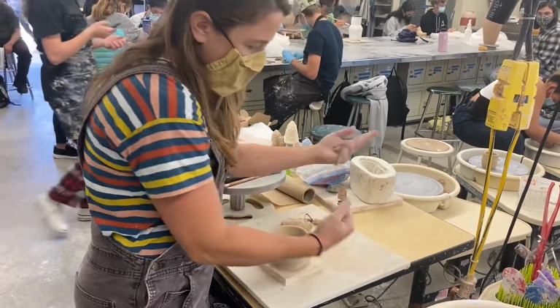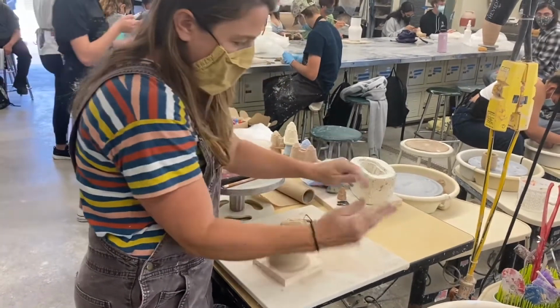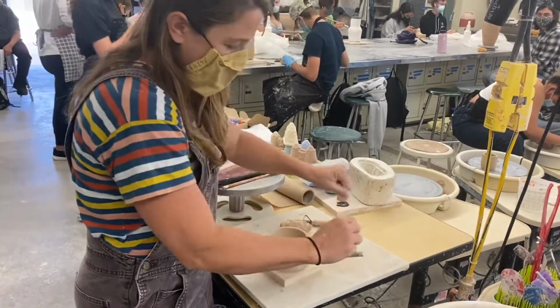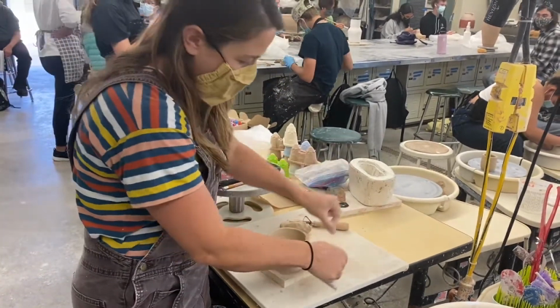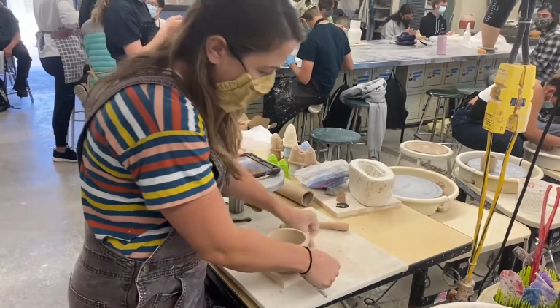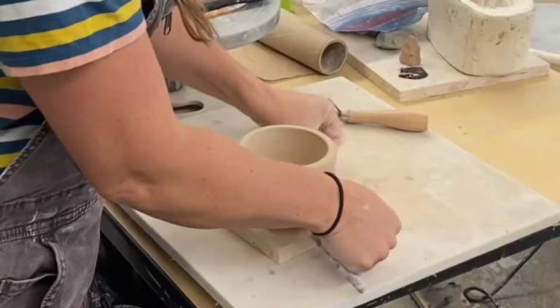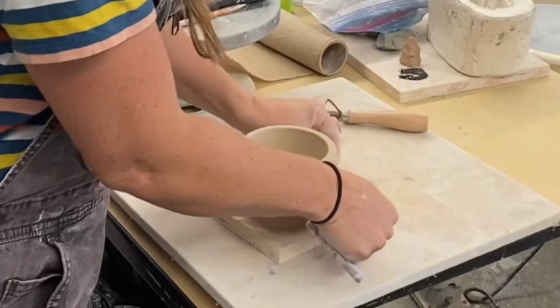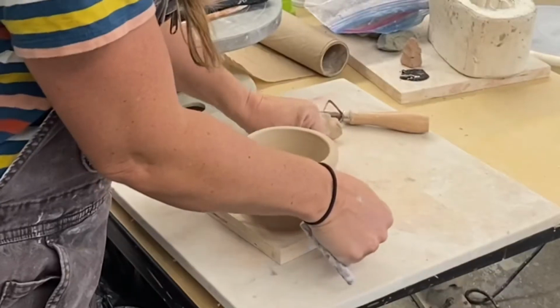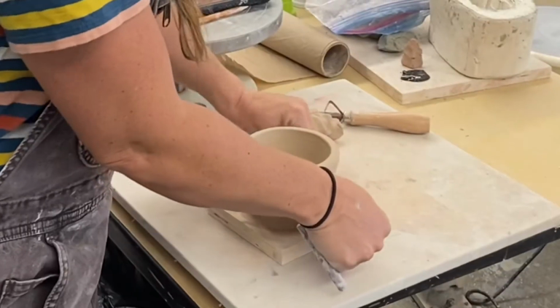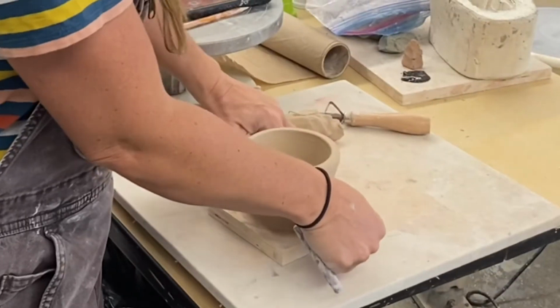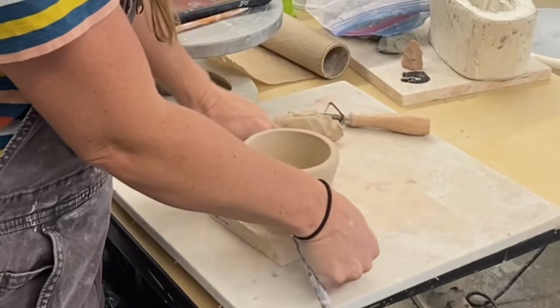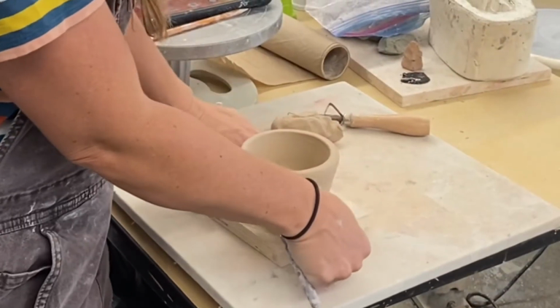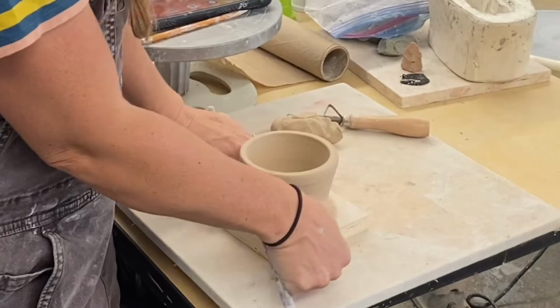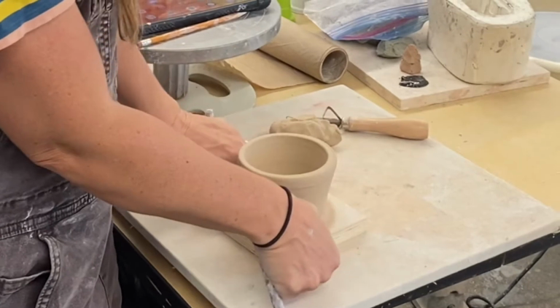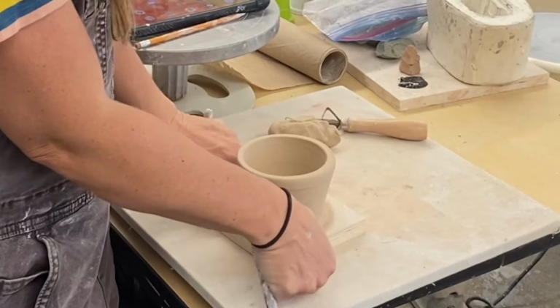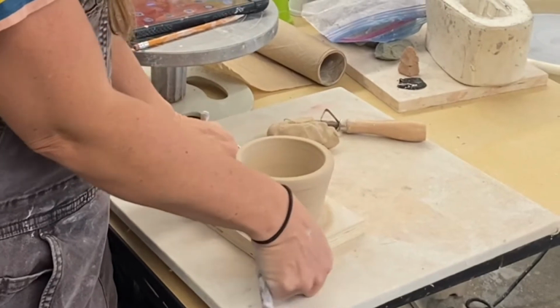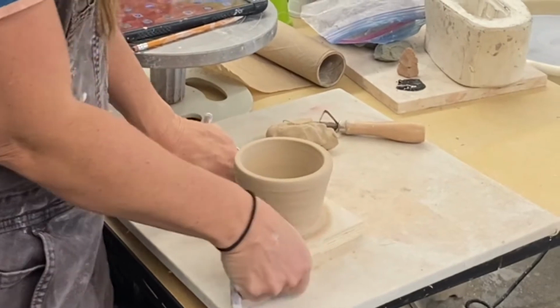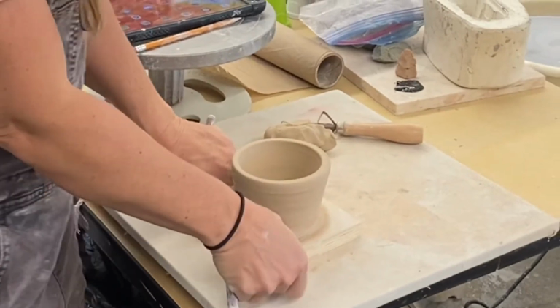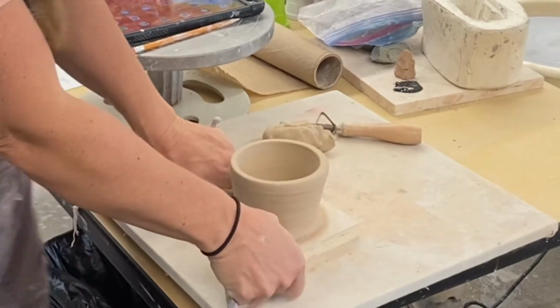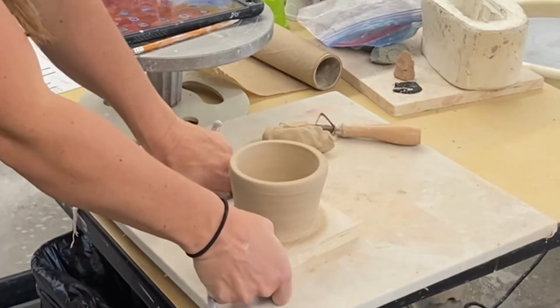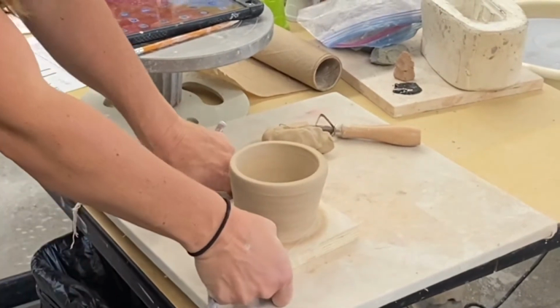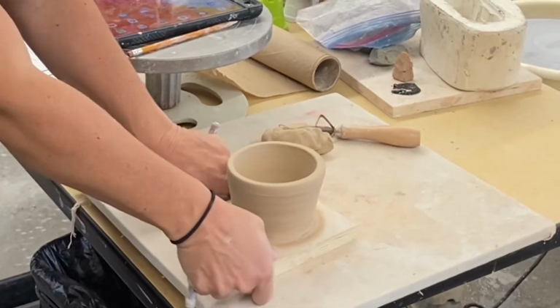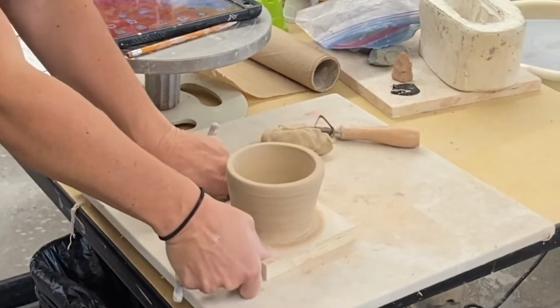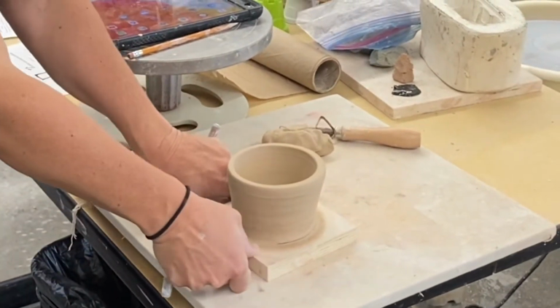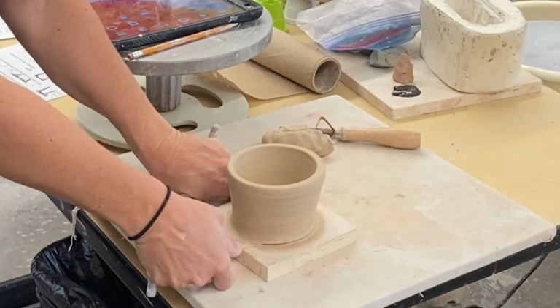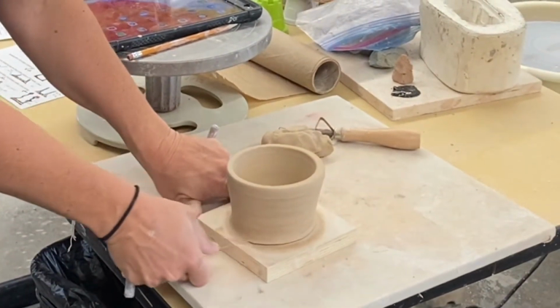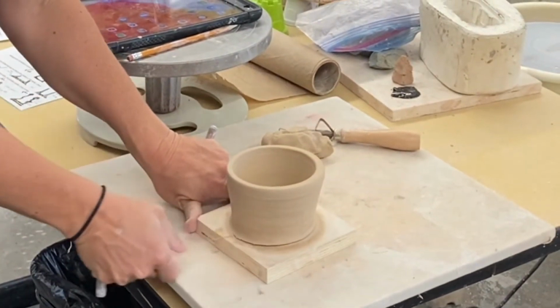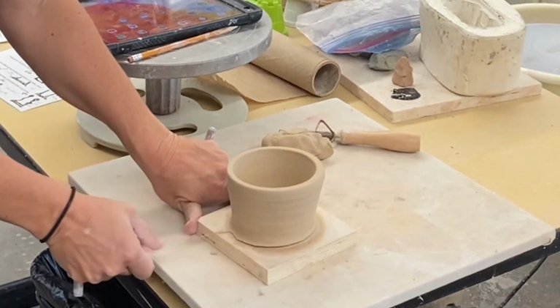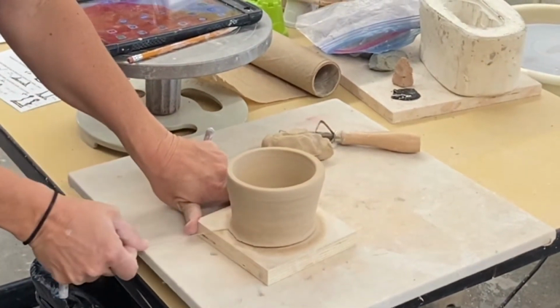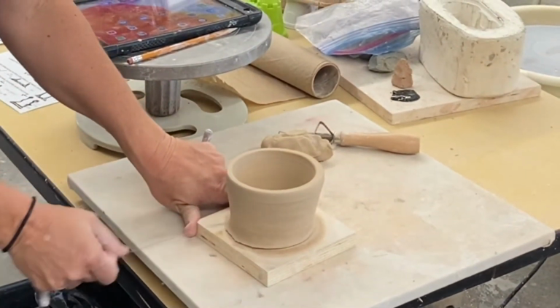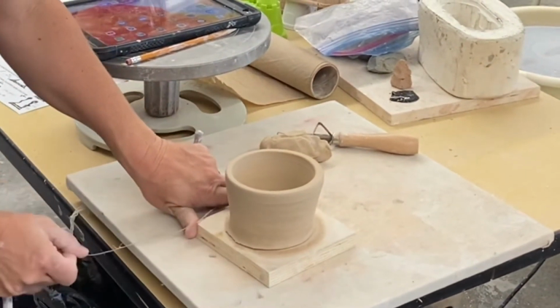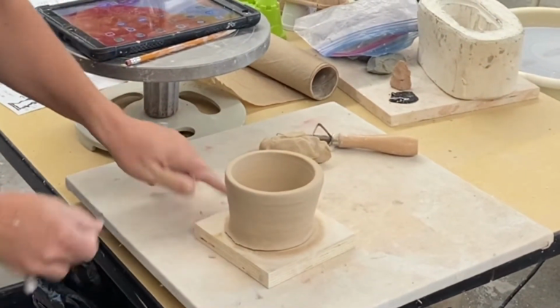Sometimes your pieces stick to the wear board. You're going to need to use a wire tool and carefully slice it off the wear board.